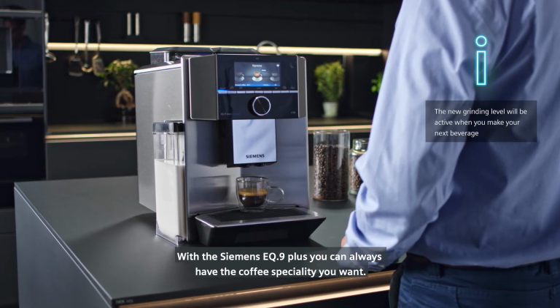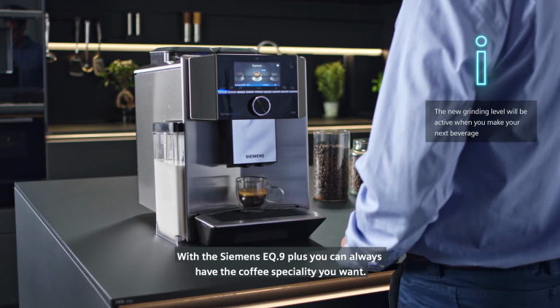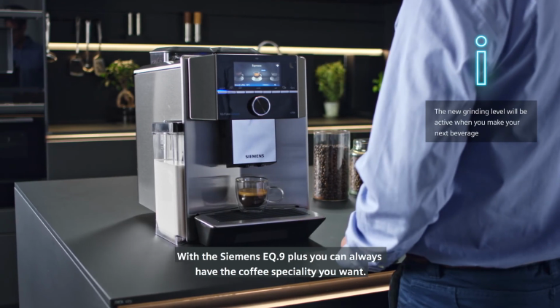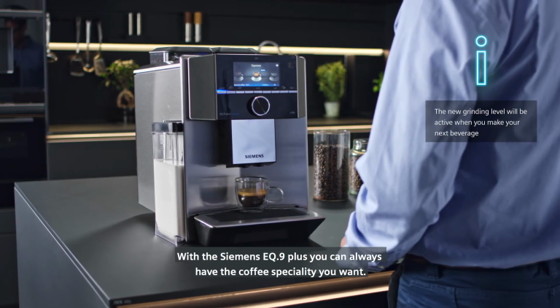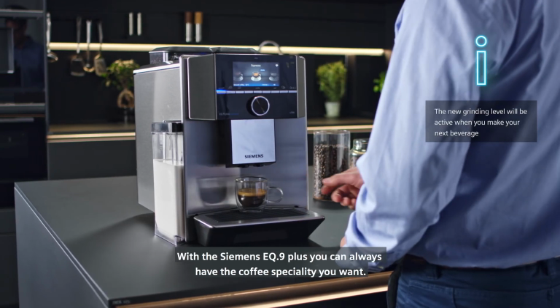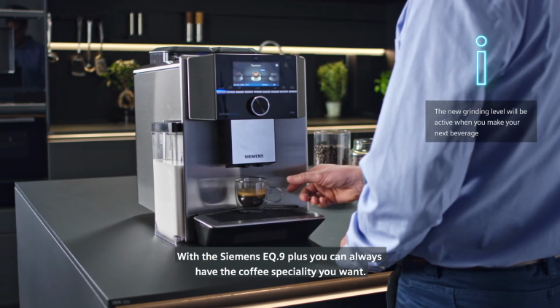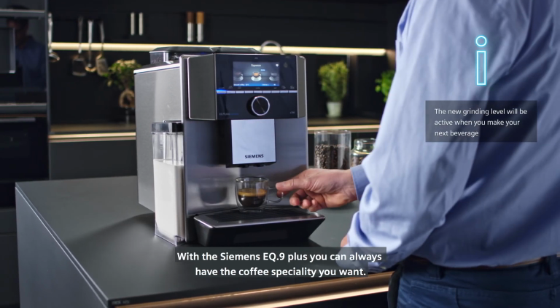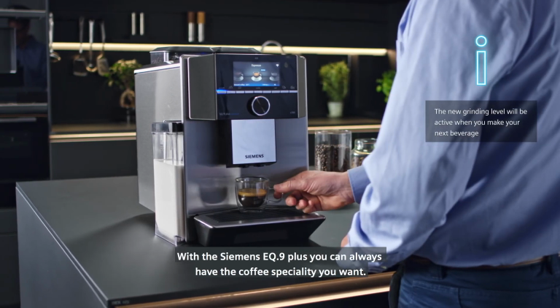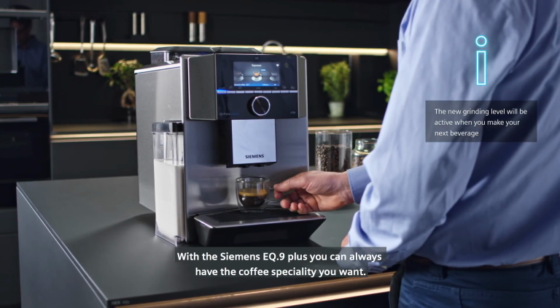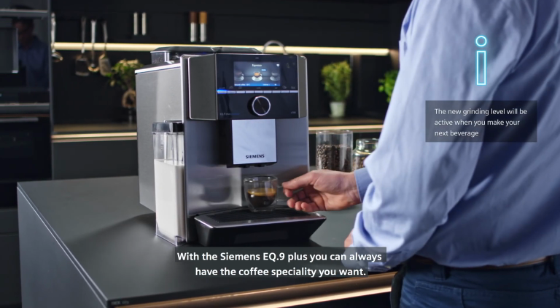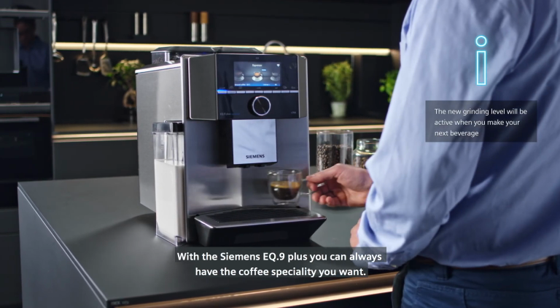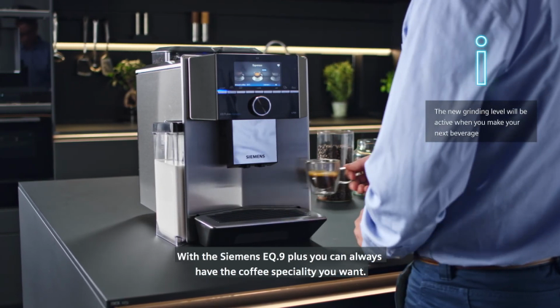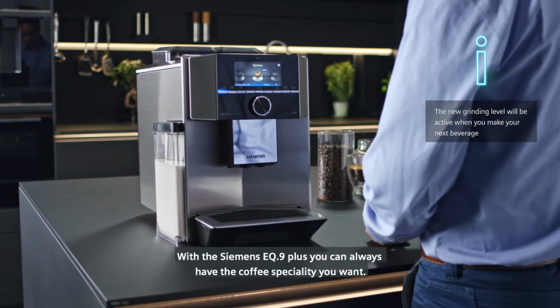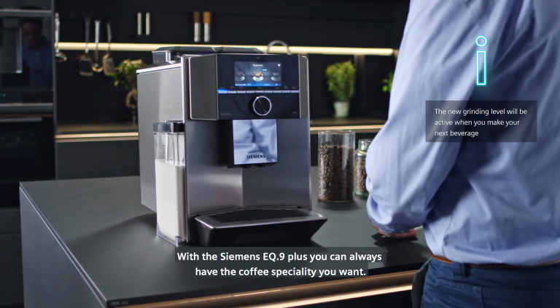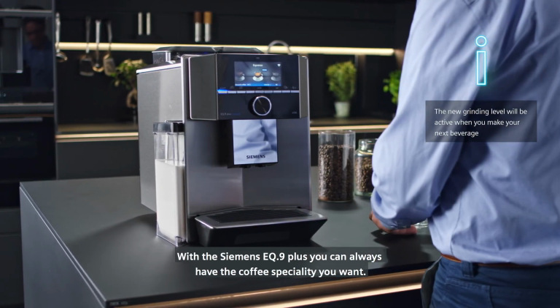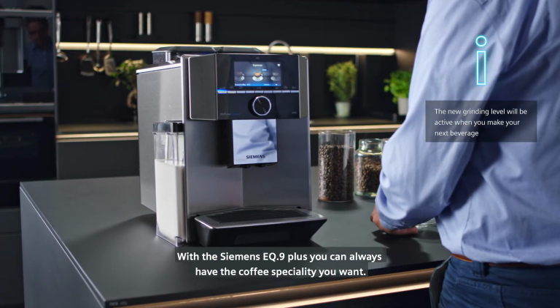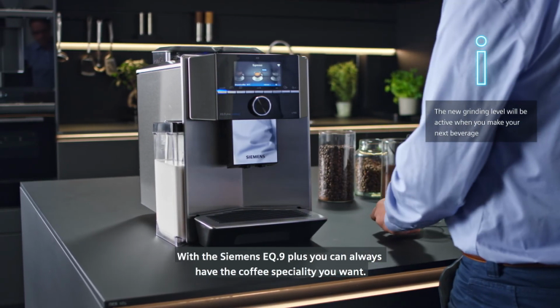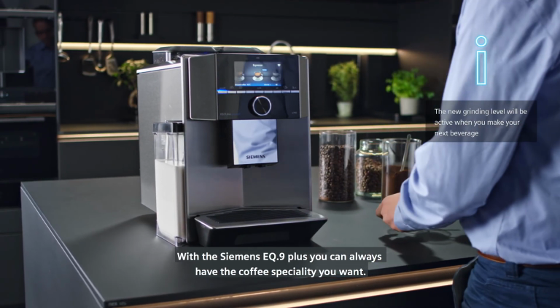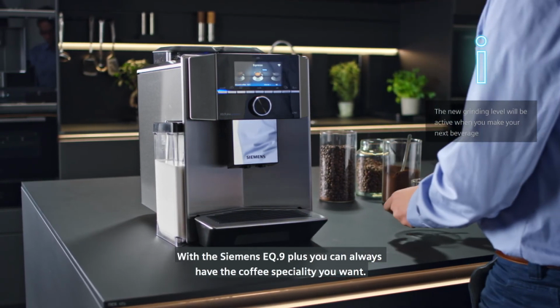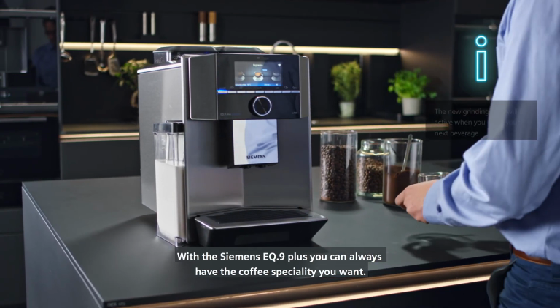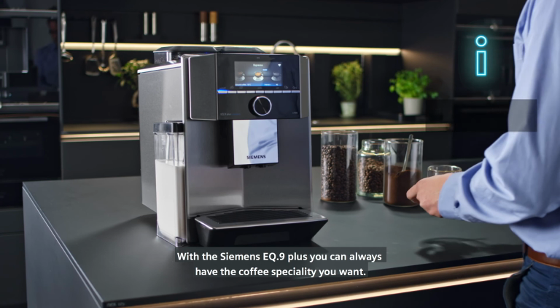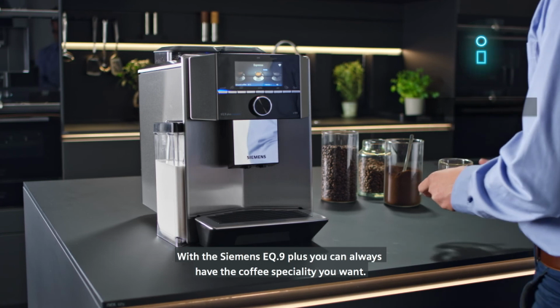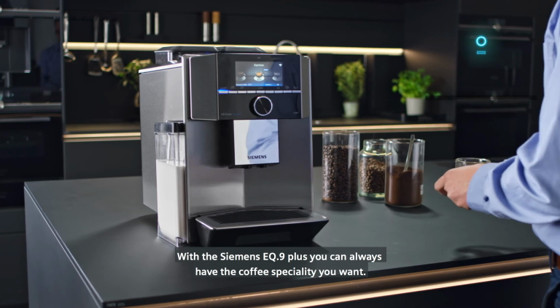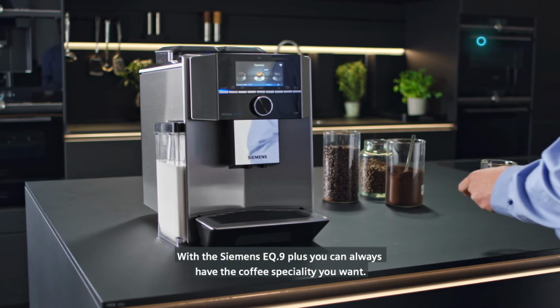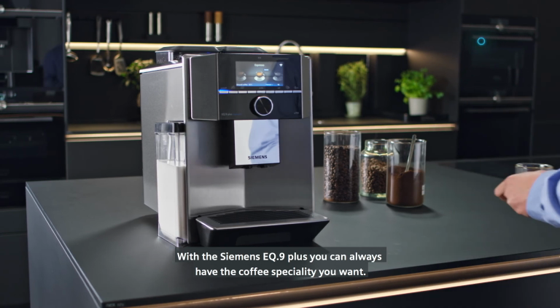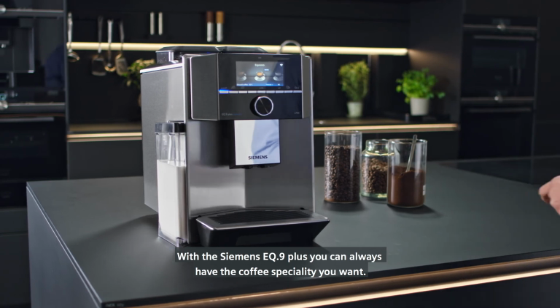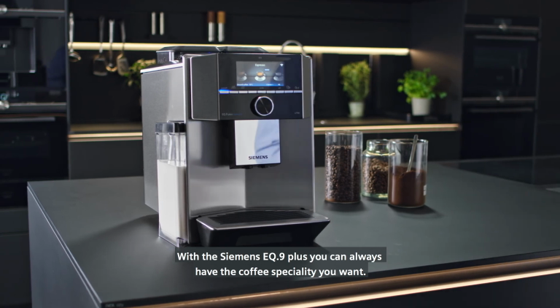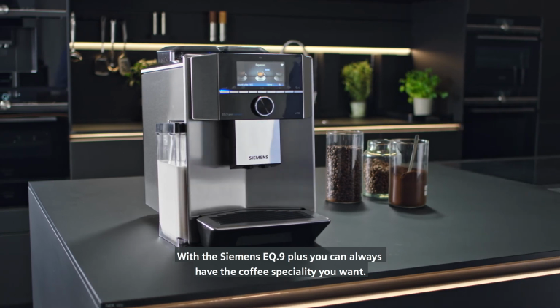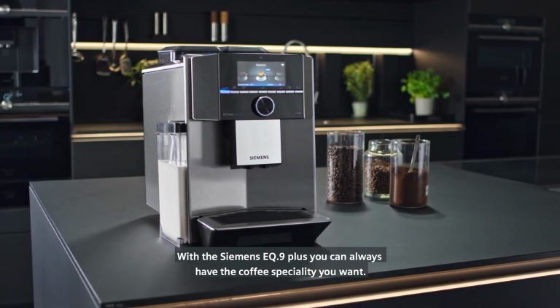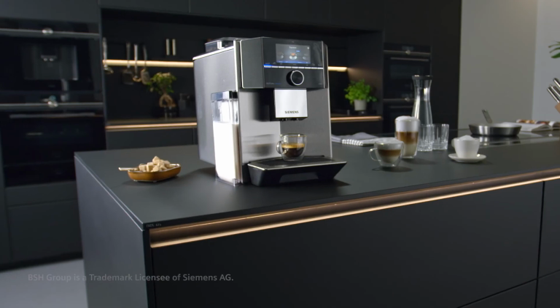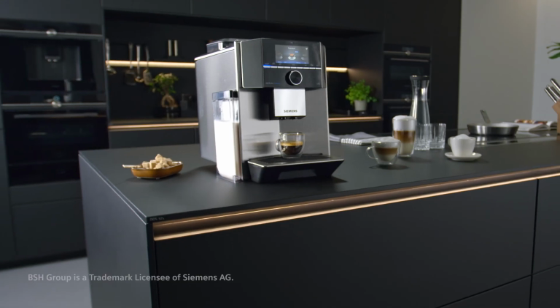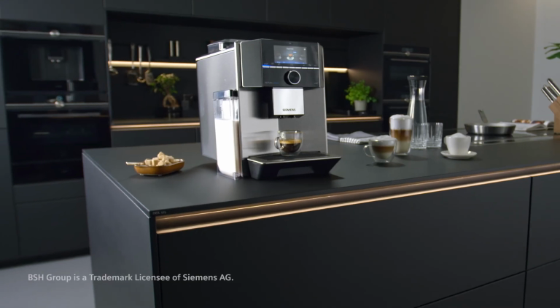With the Siemens EQ9 Plus, you can always have the coffee specialty you want.